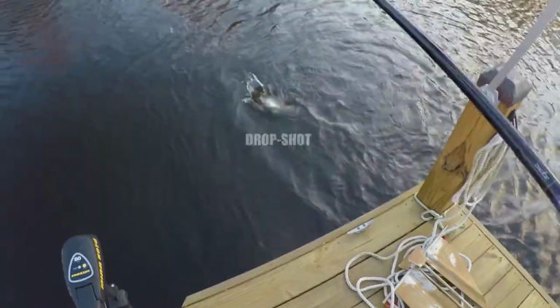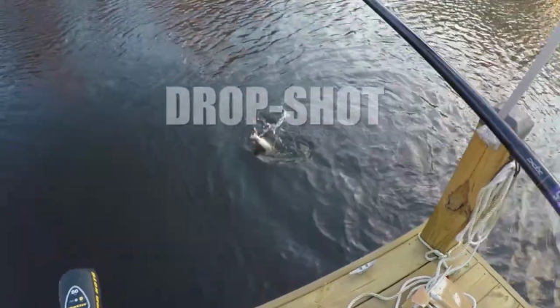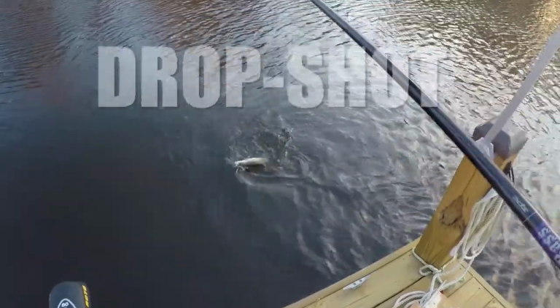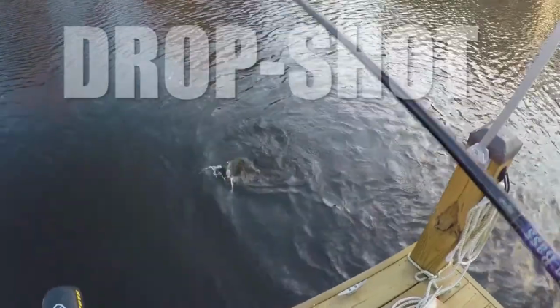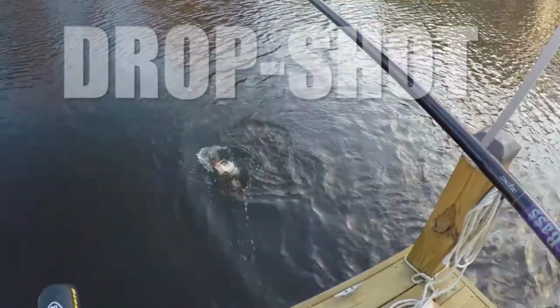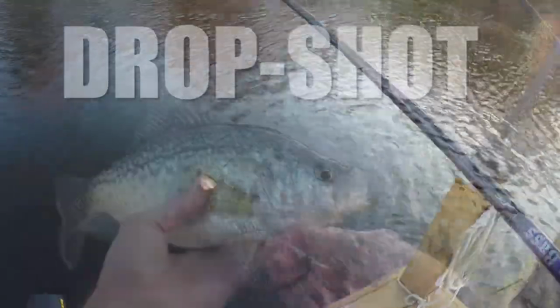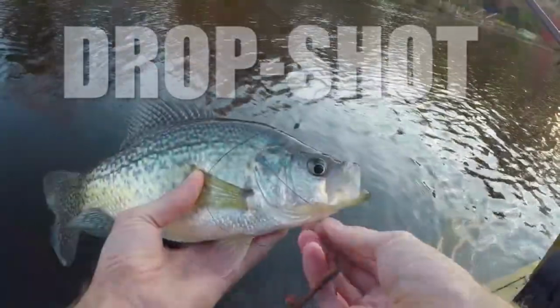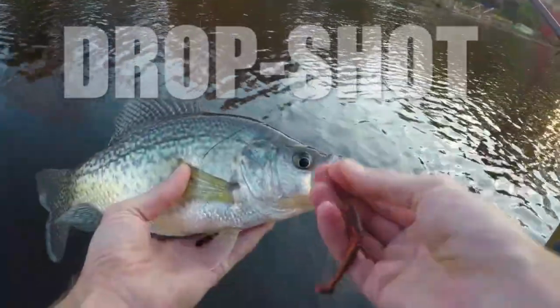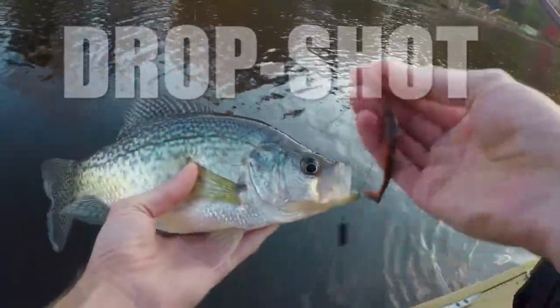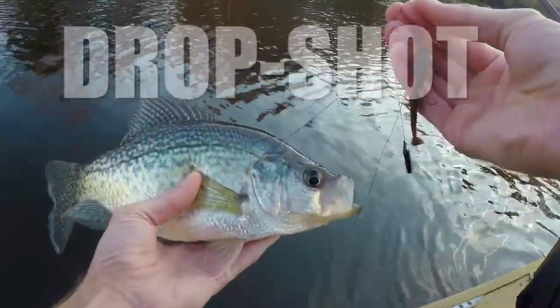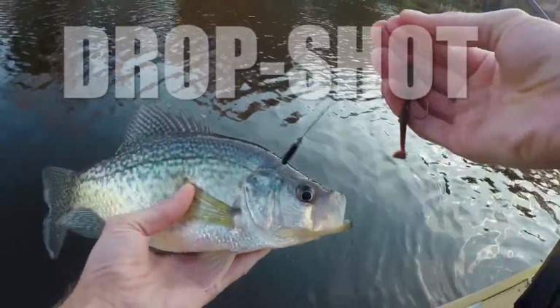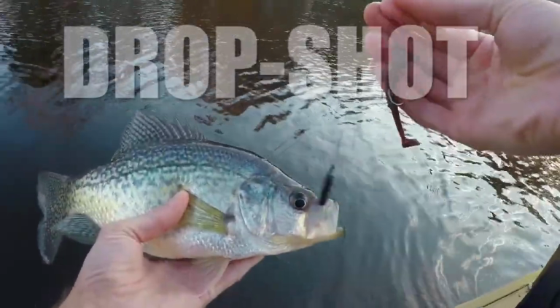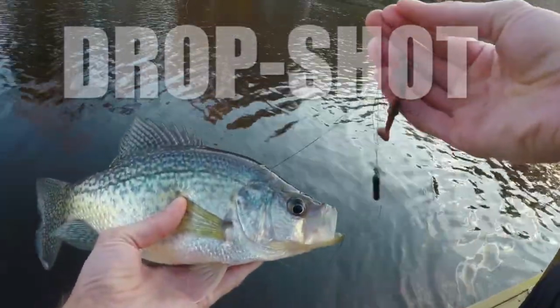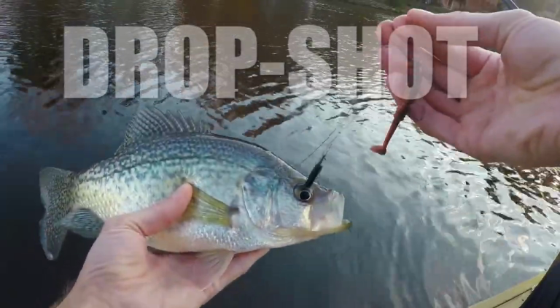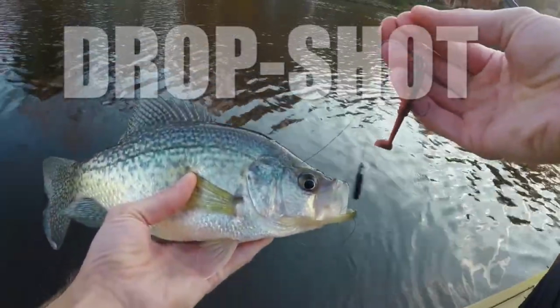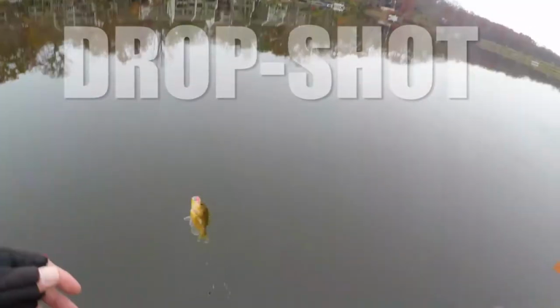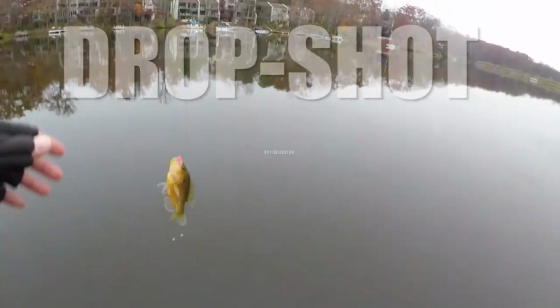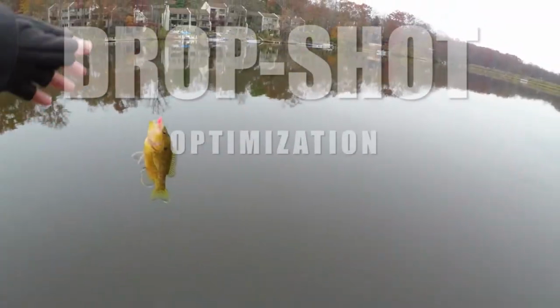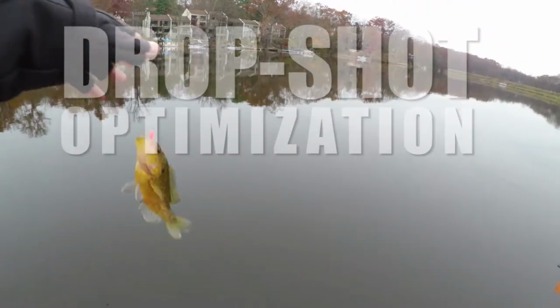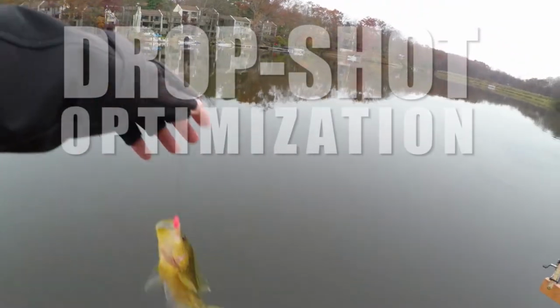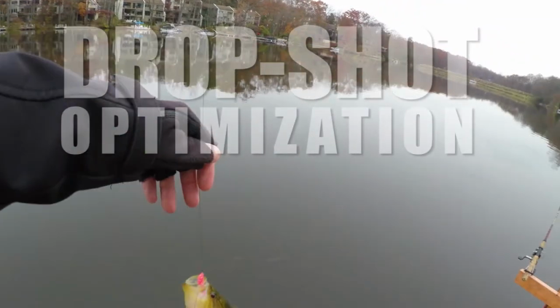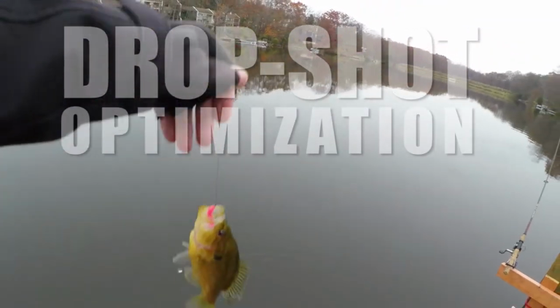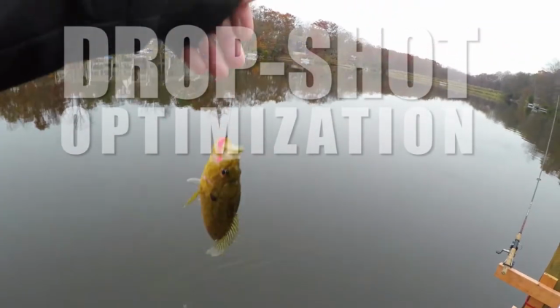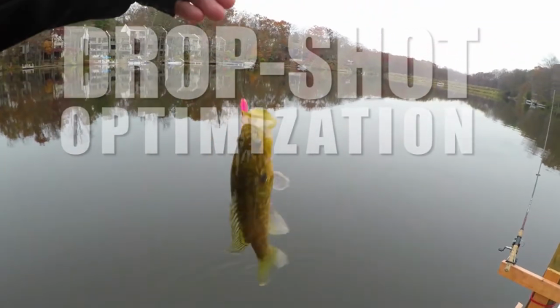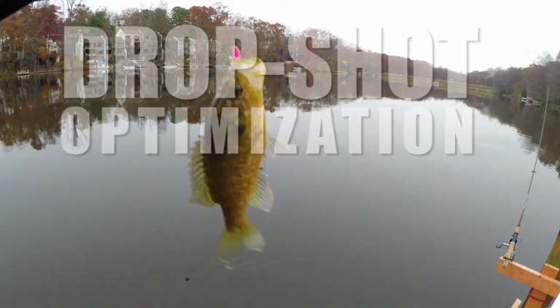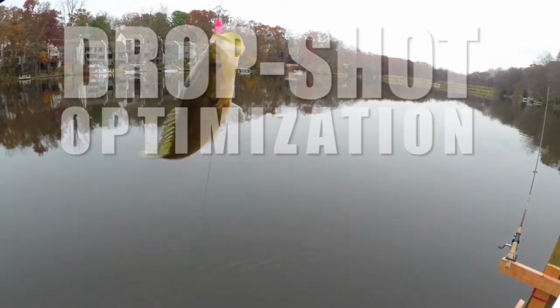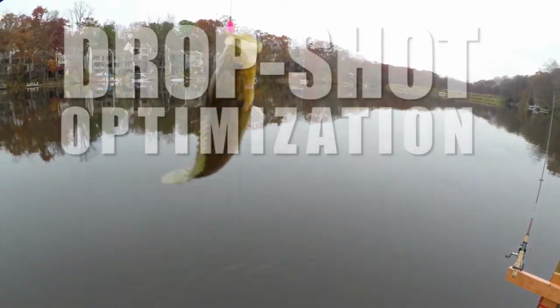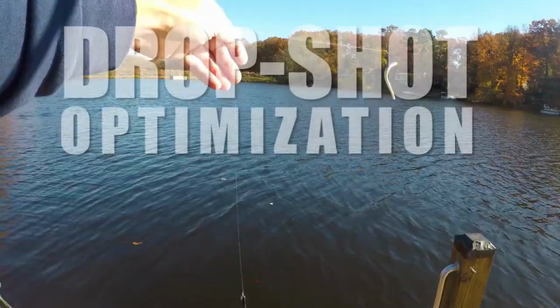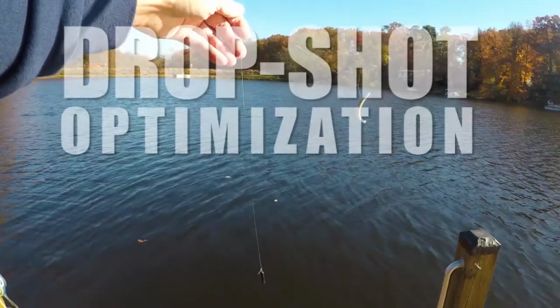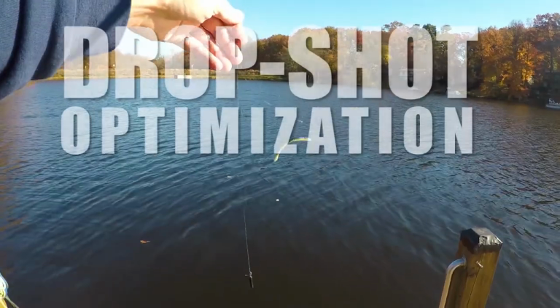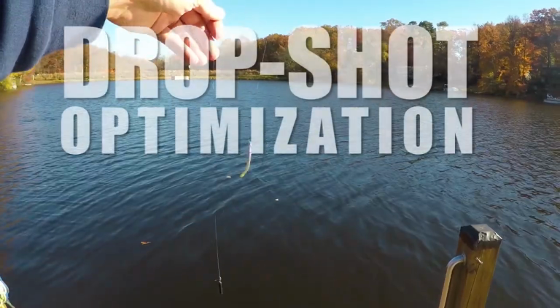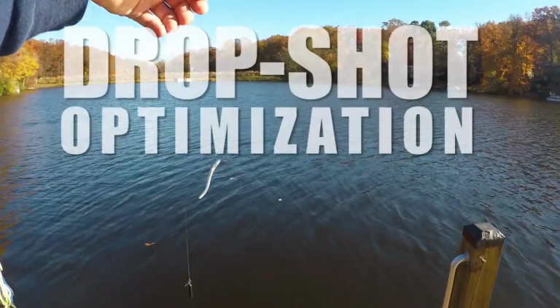We know the drop shot rig is effective, but we might not always be tying and playing the drop shot to optimize our catch success.